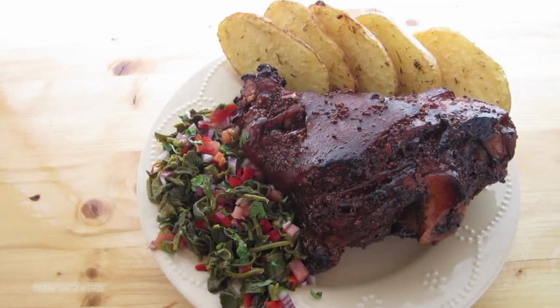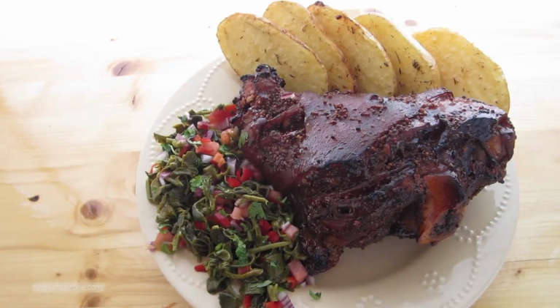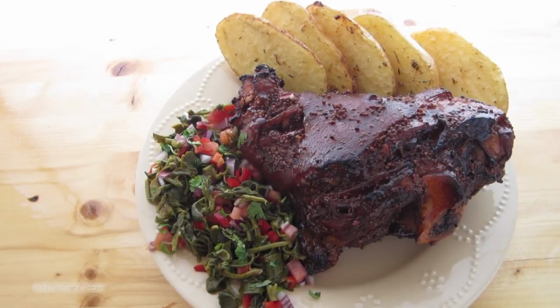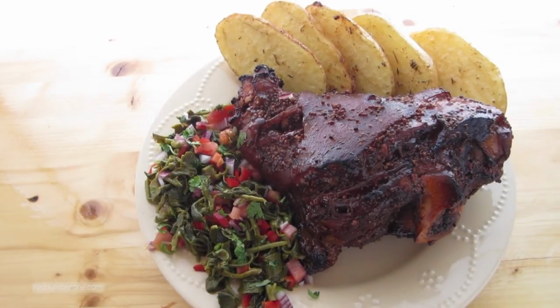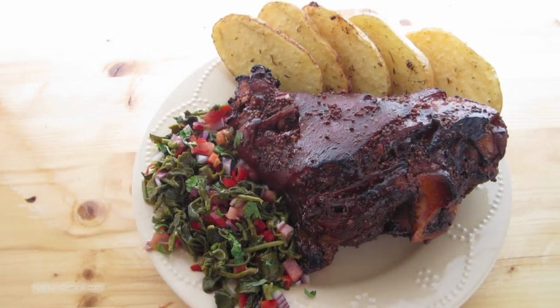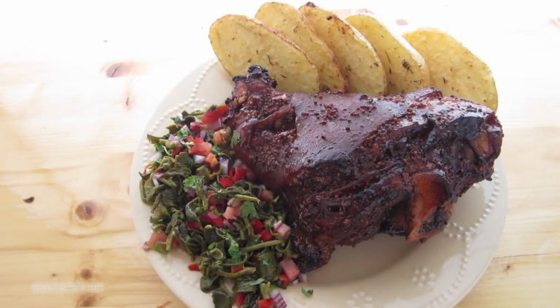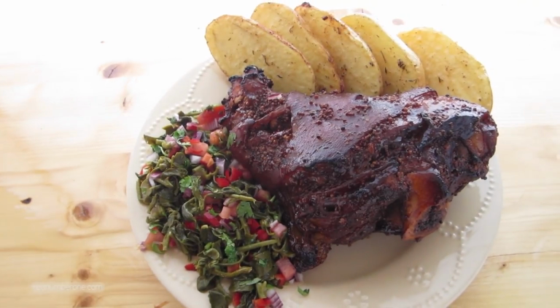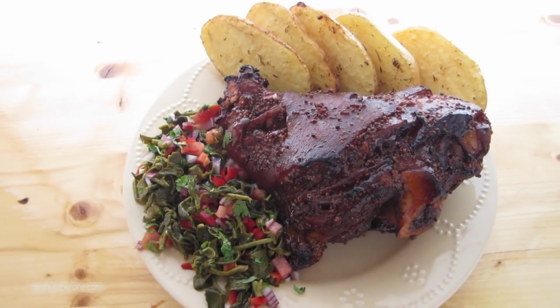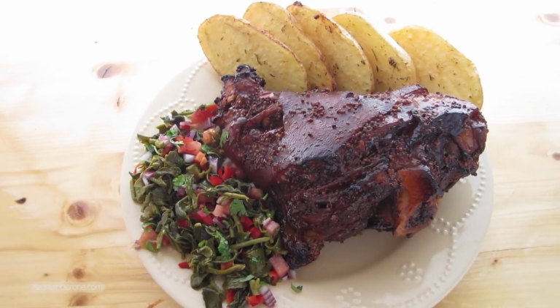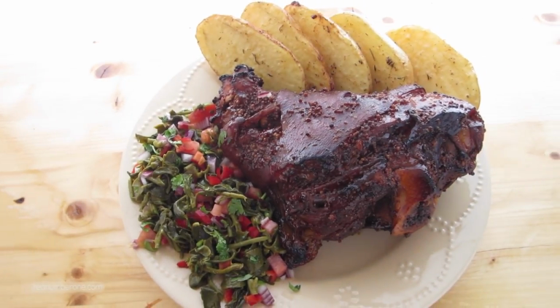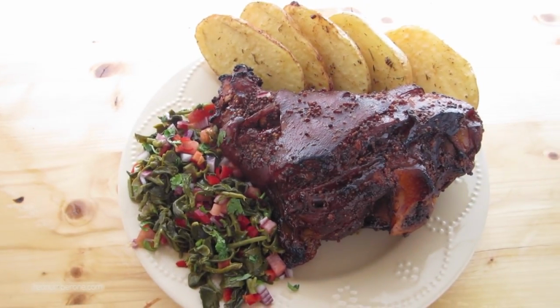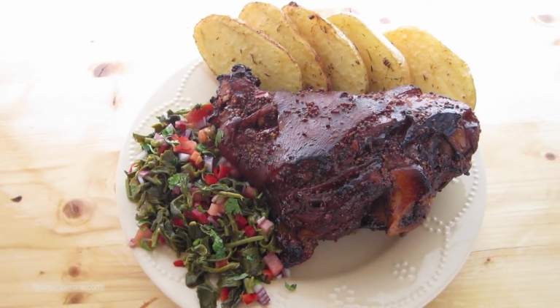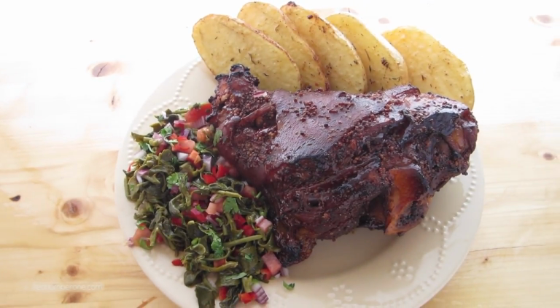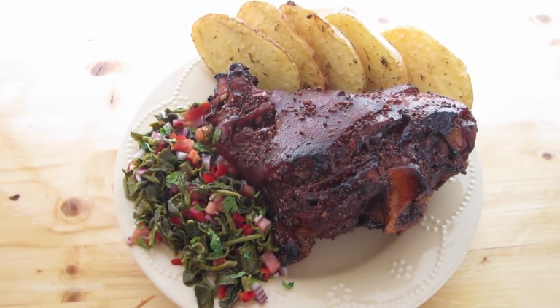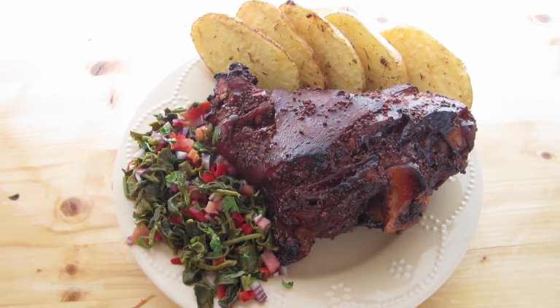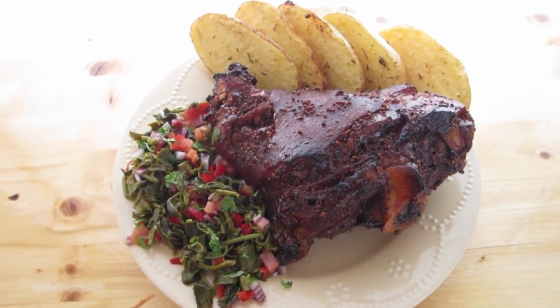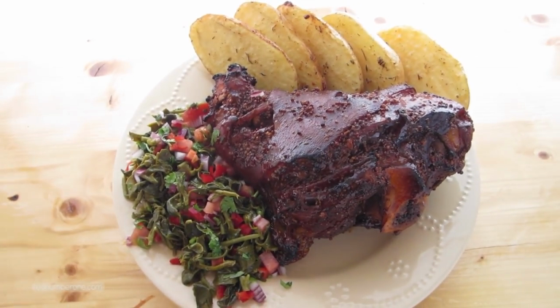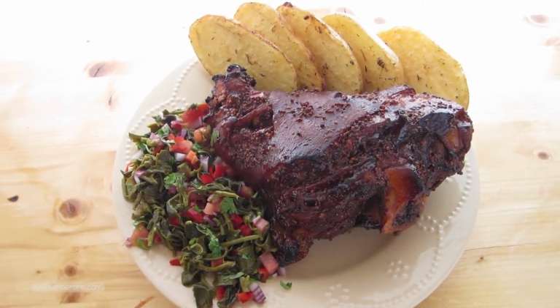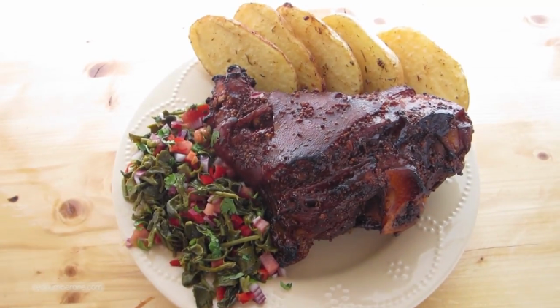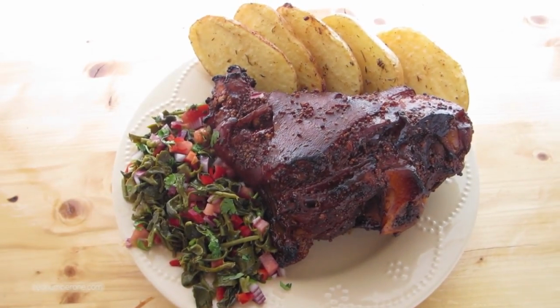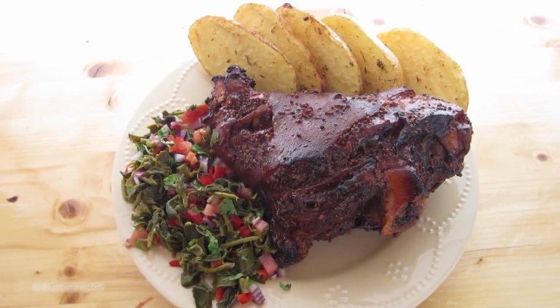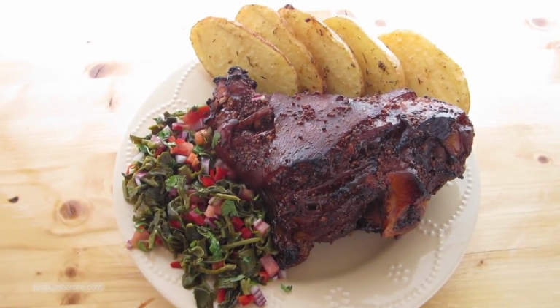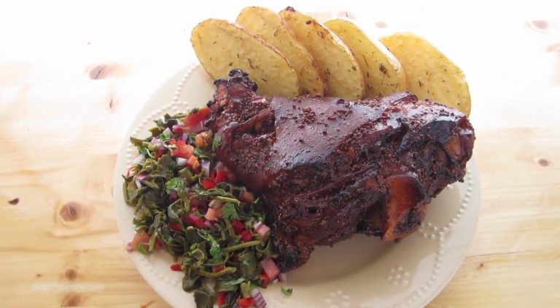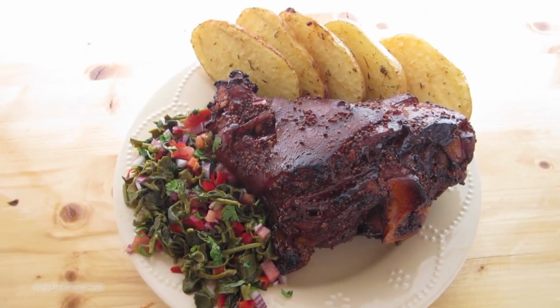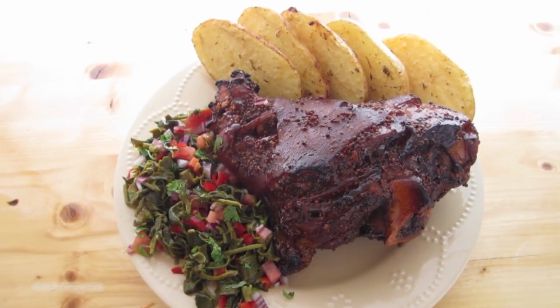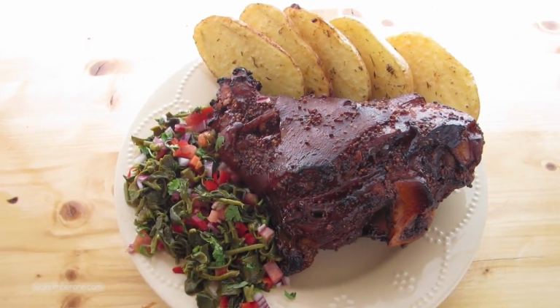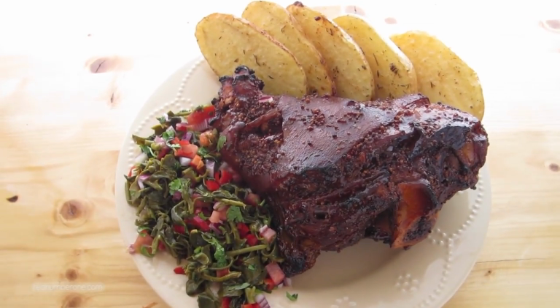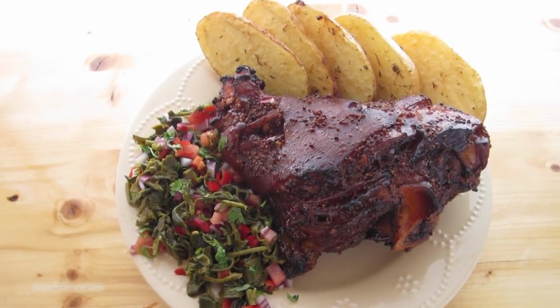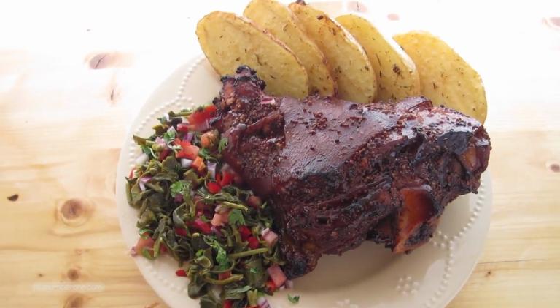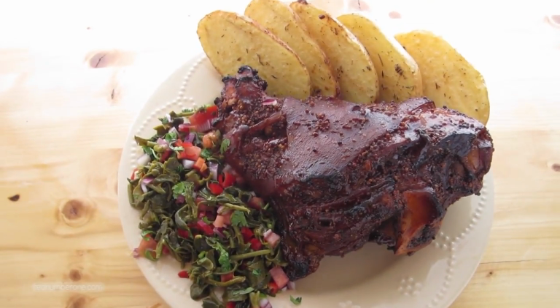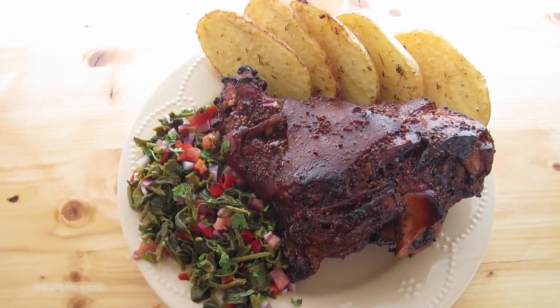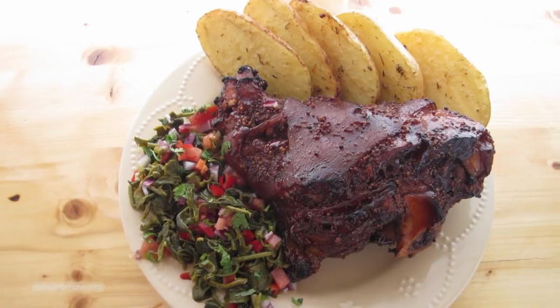Garnish the pork knuckle with potato, rice, salad, or pickled or baked vegetables. Bon appétit!